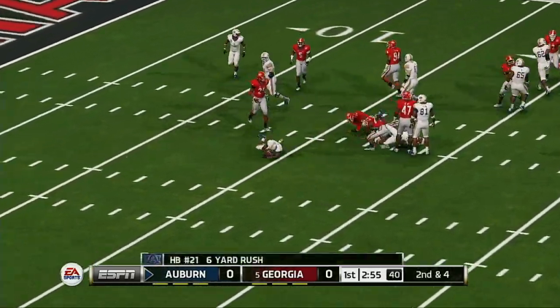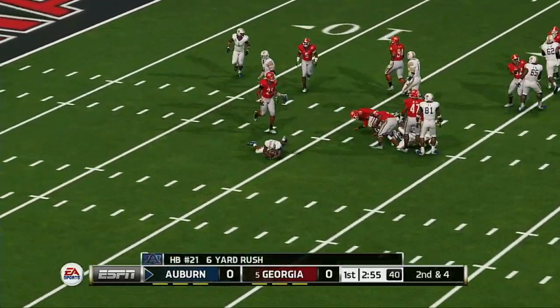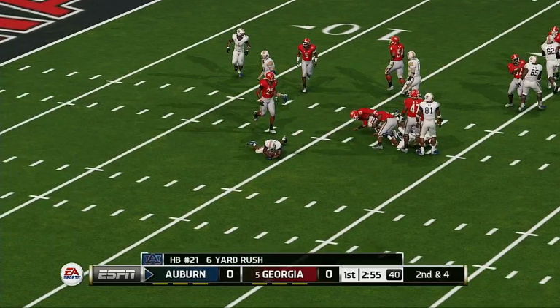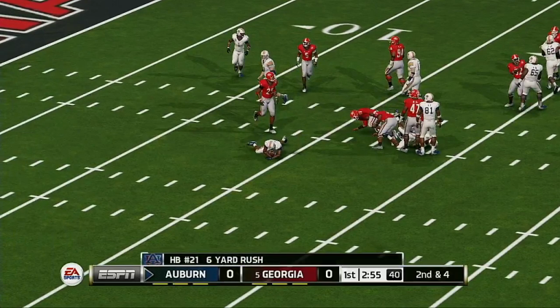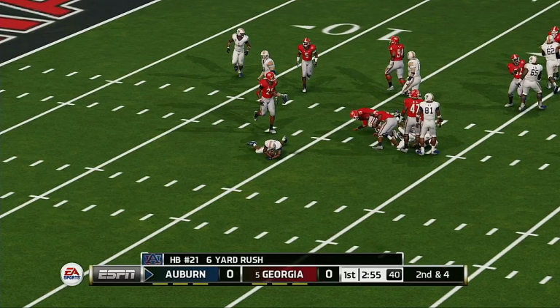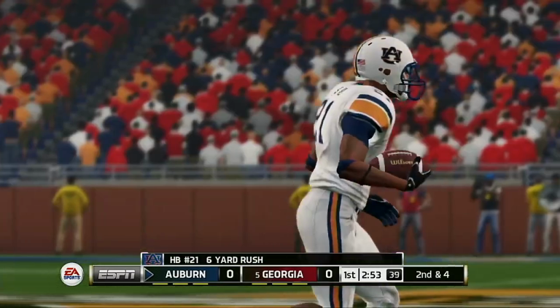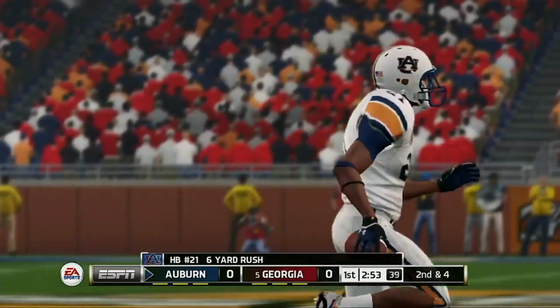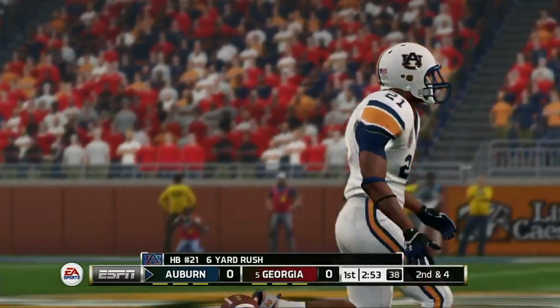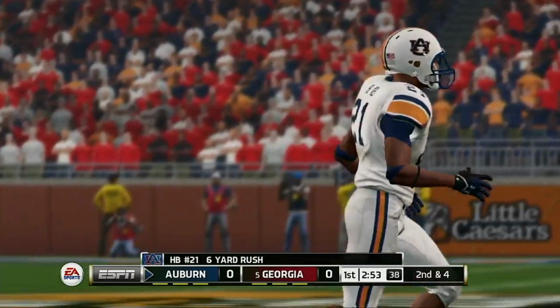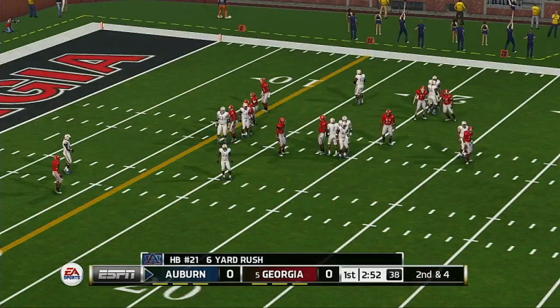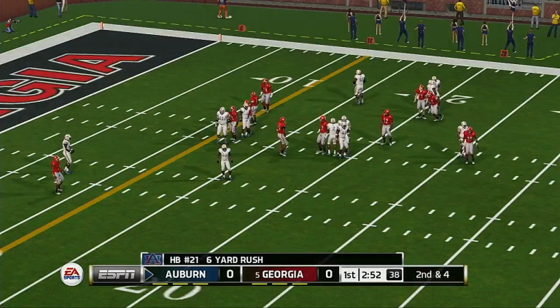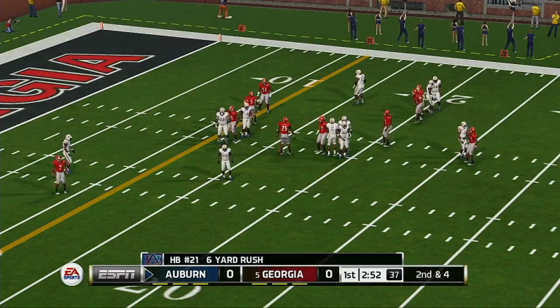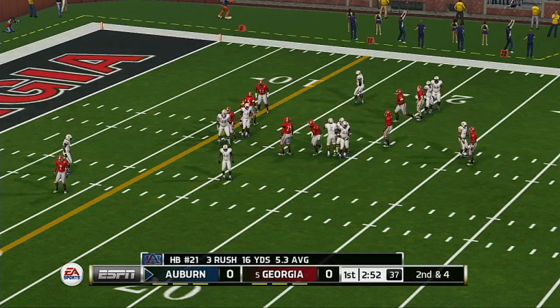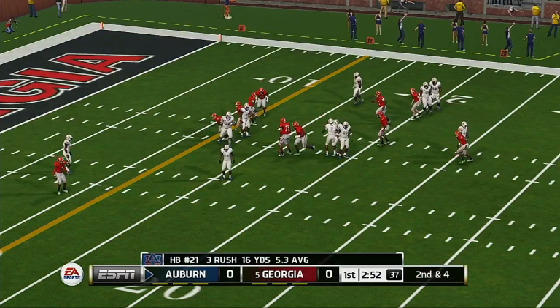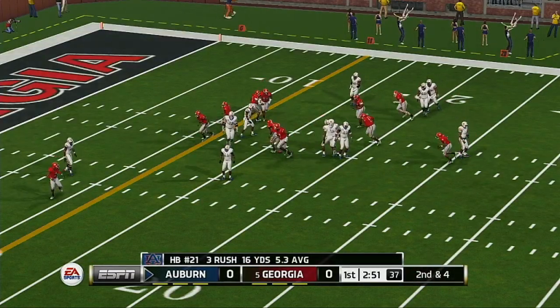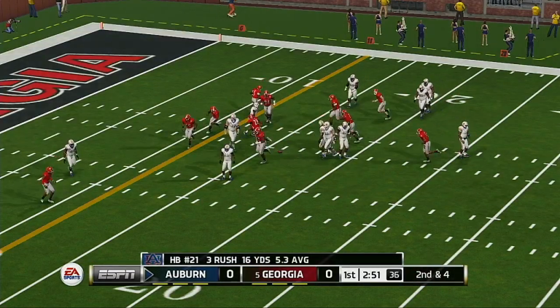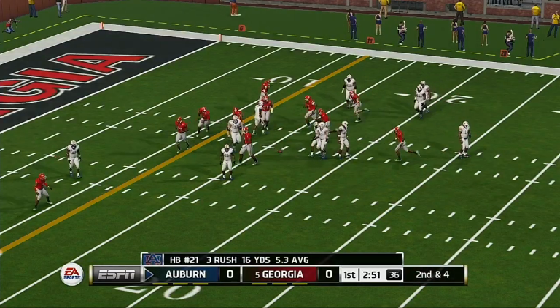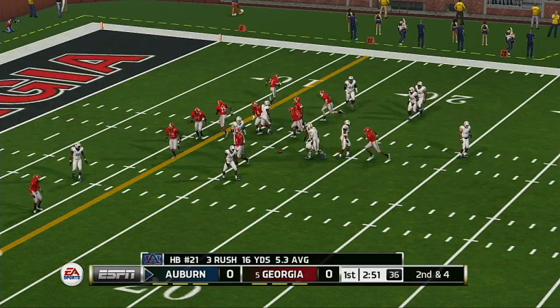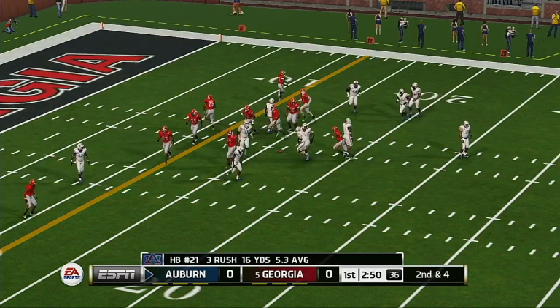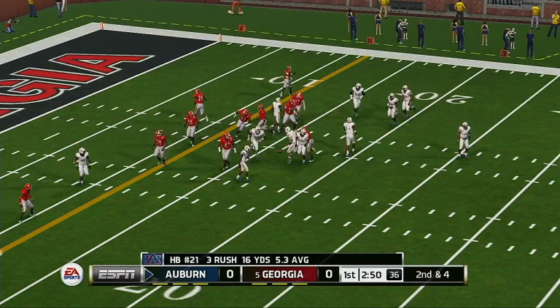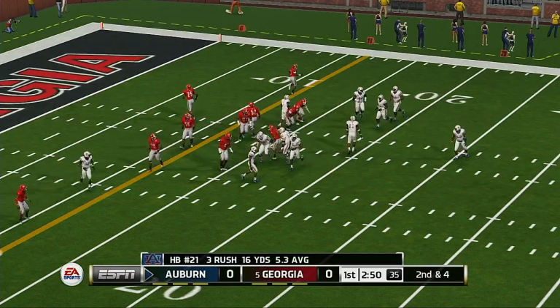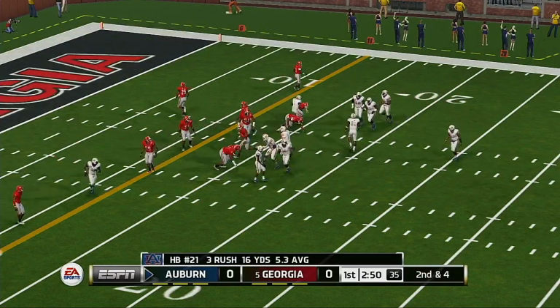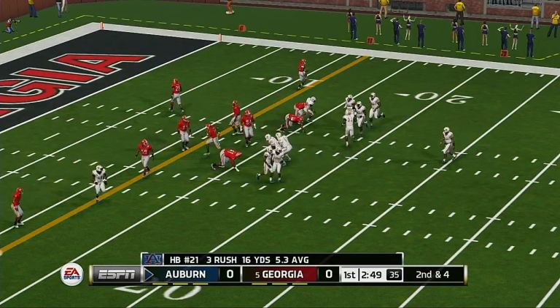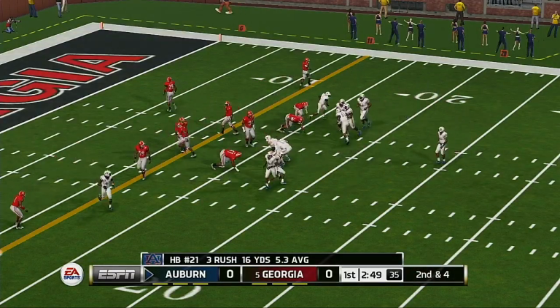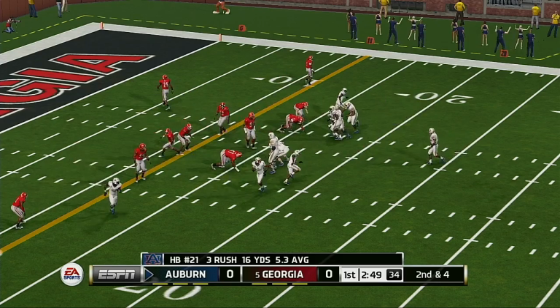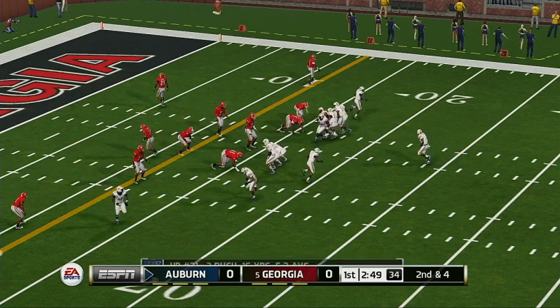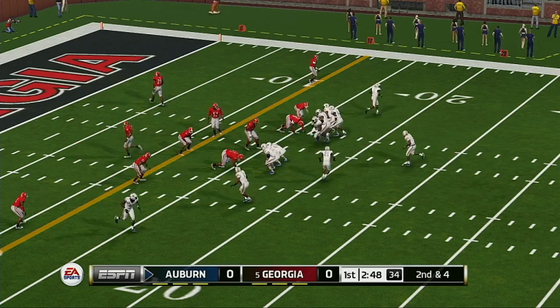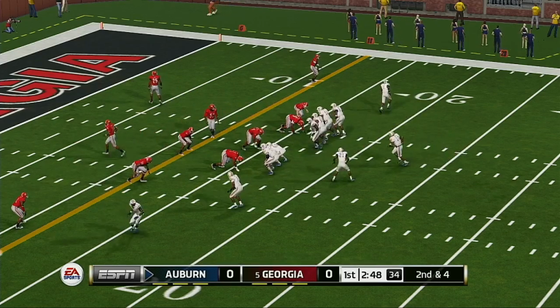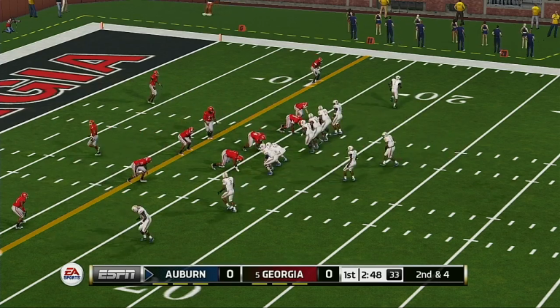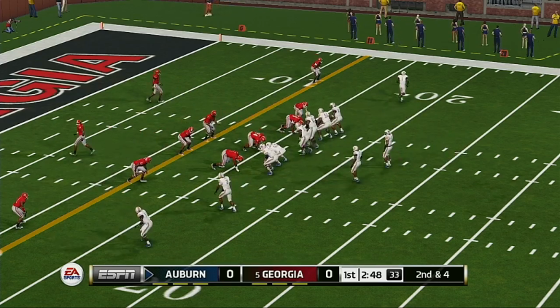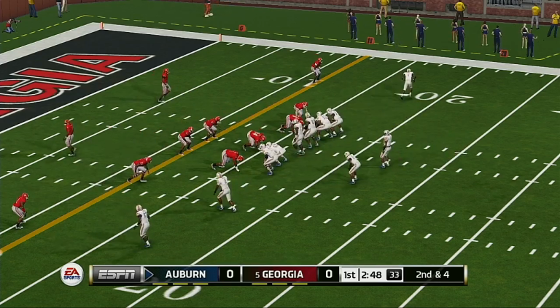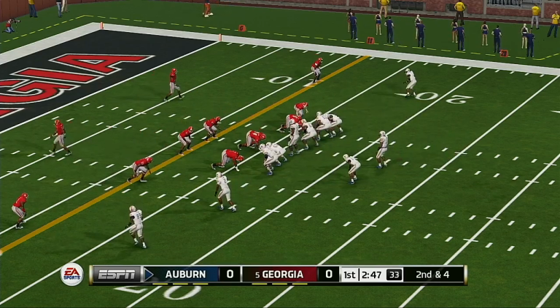Takes it up the middle for a nice run. That'll make it second and four.